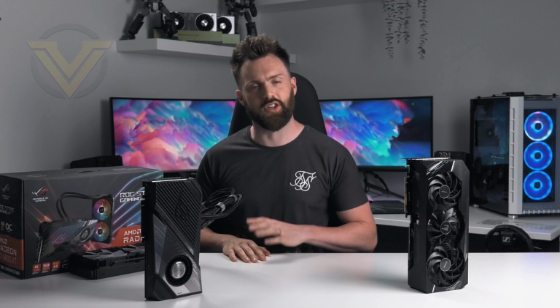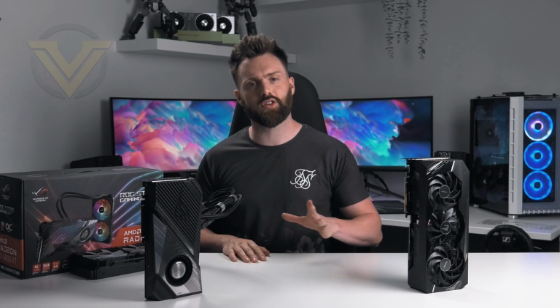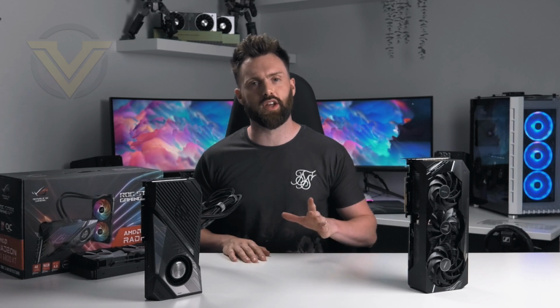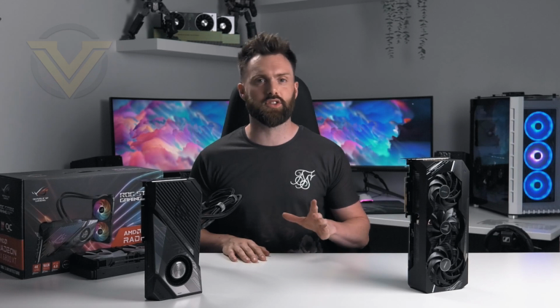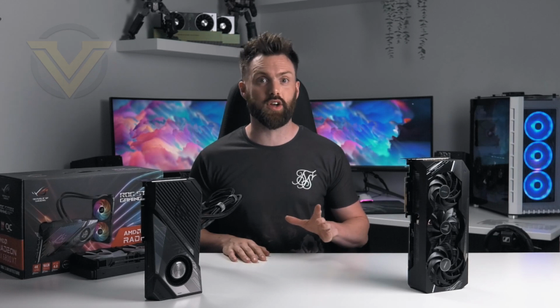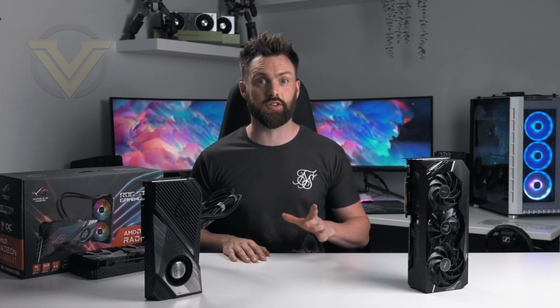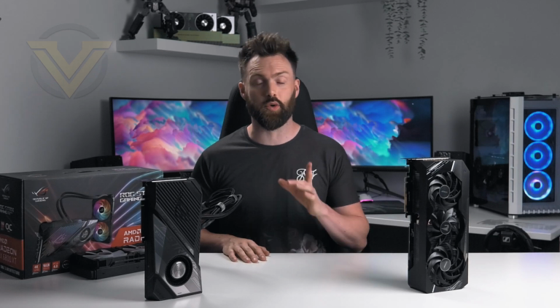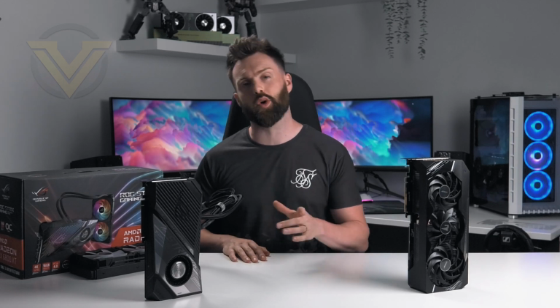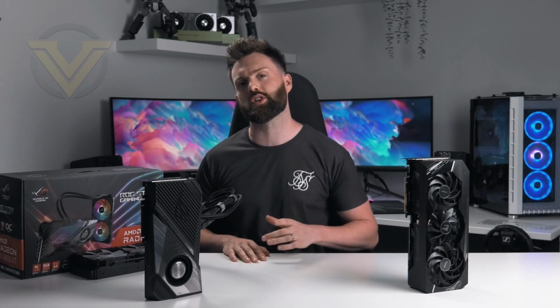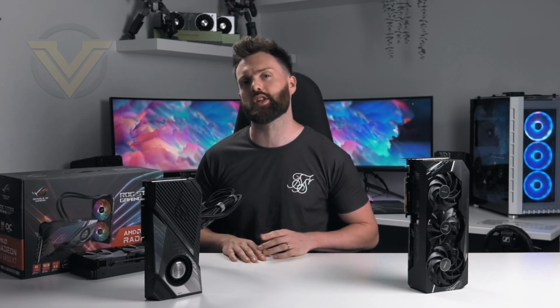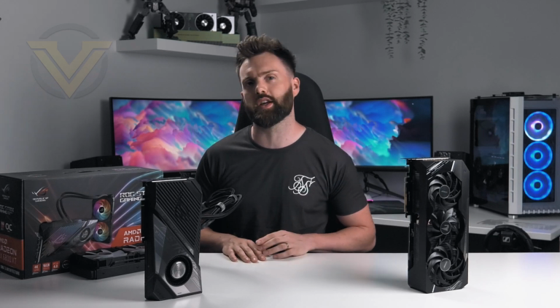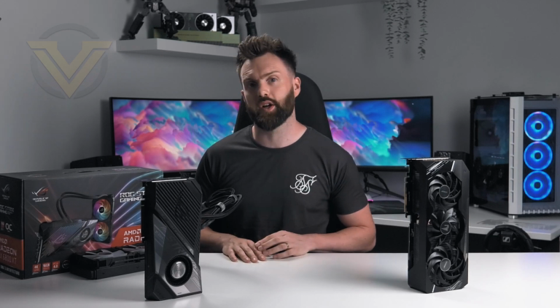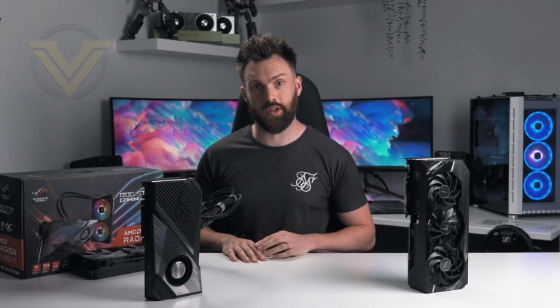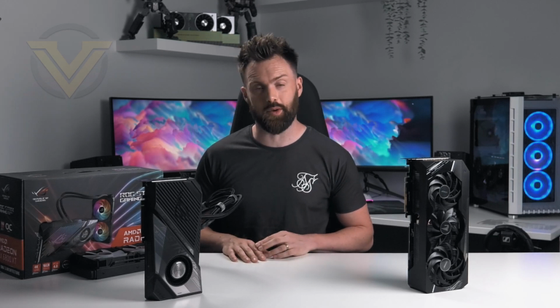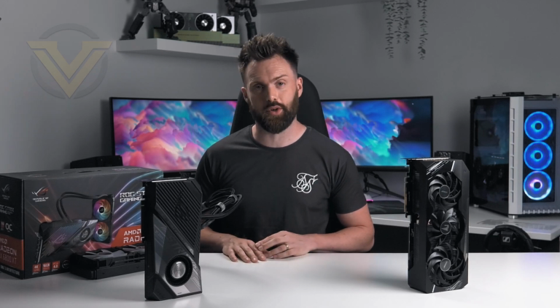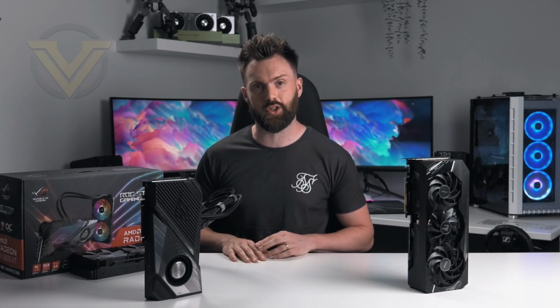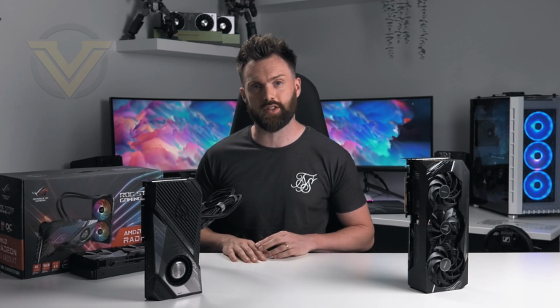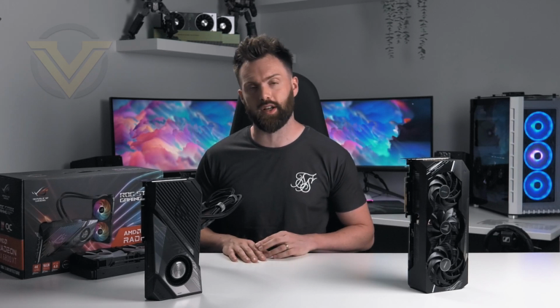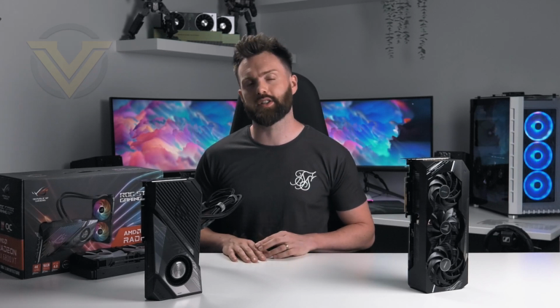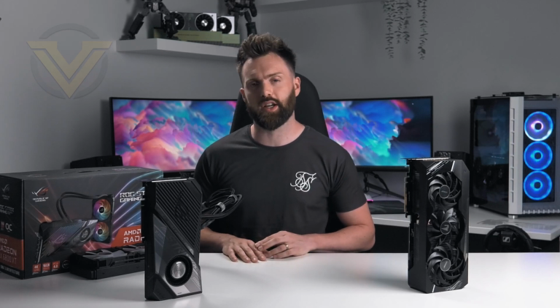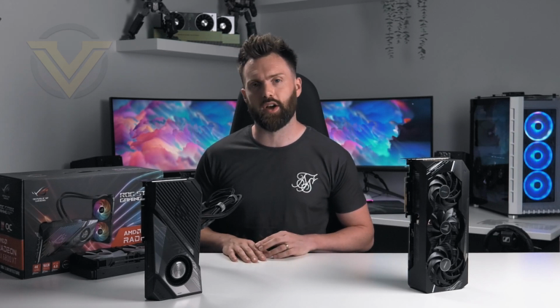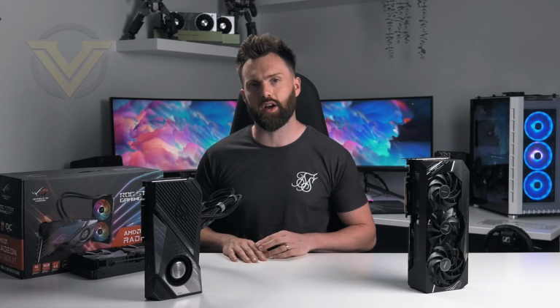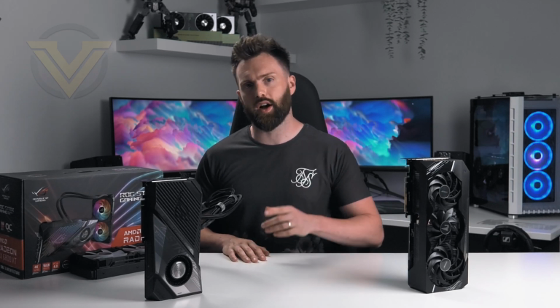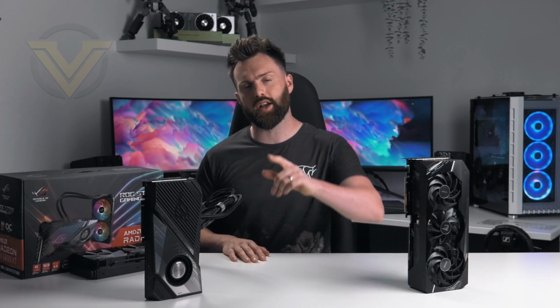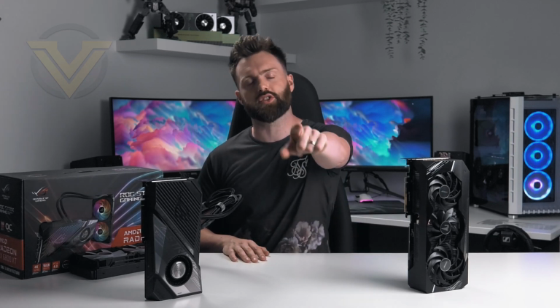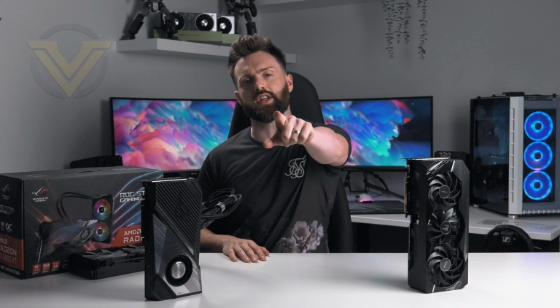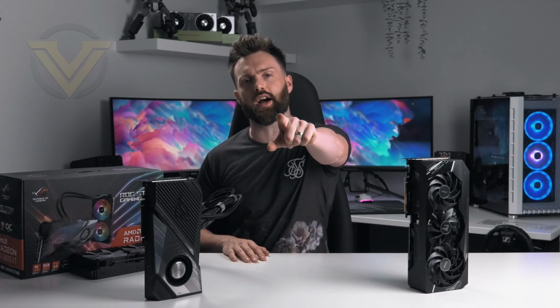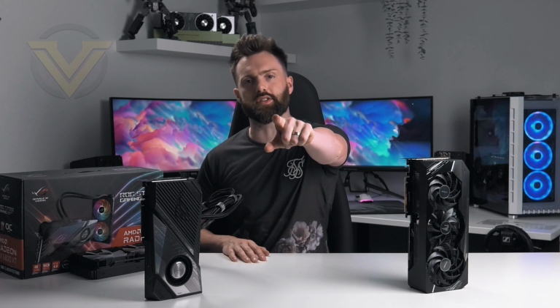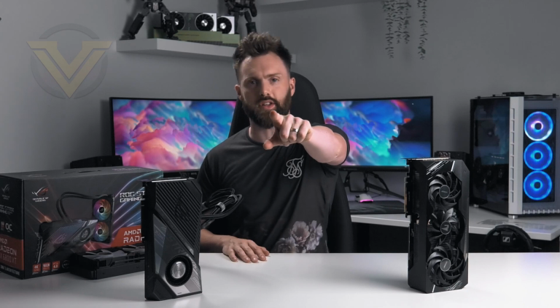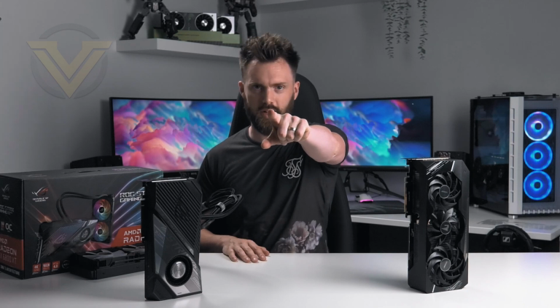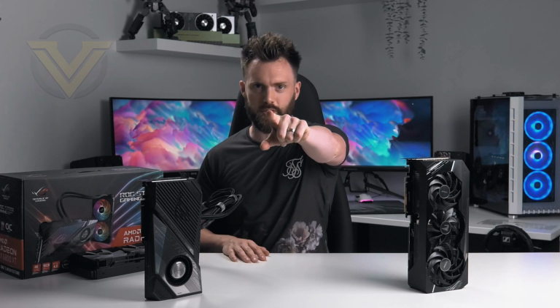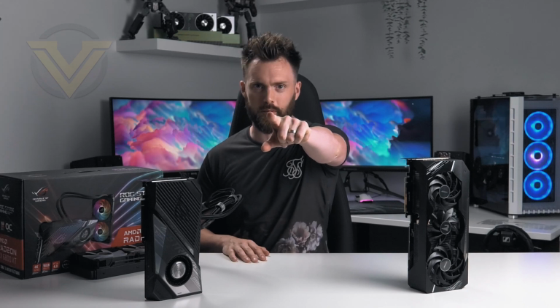A huge thanks to you guys for watching today — really do appreciate it. Take care, and I'll see you guys in the next one.